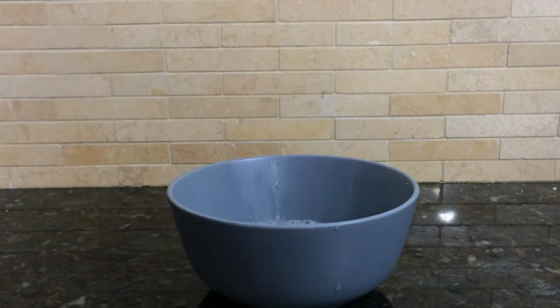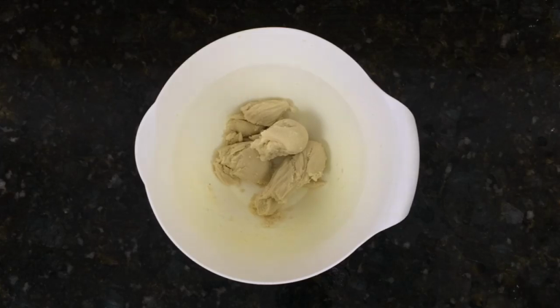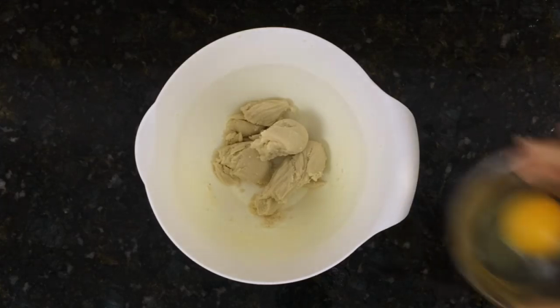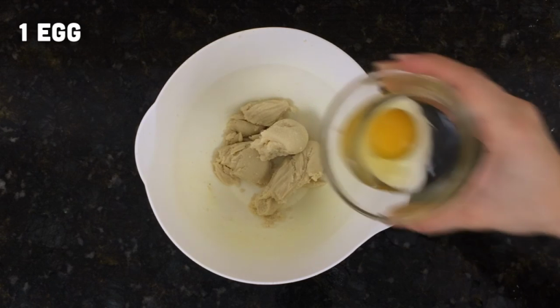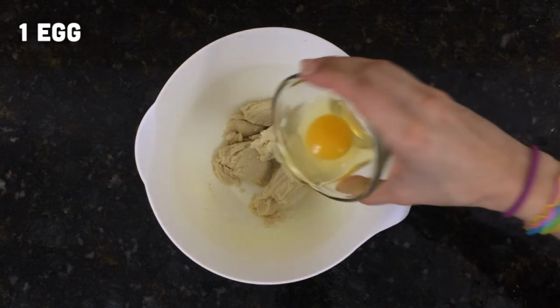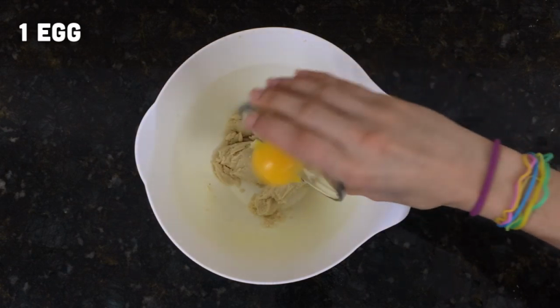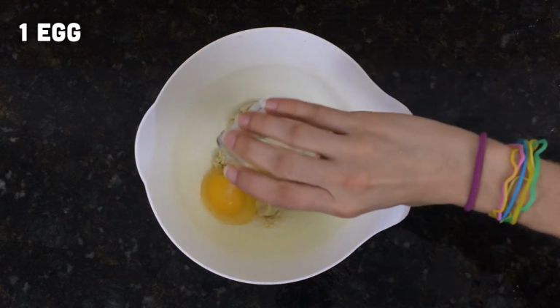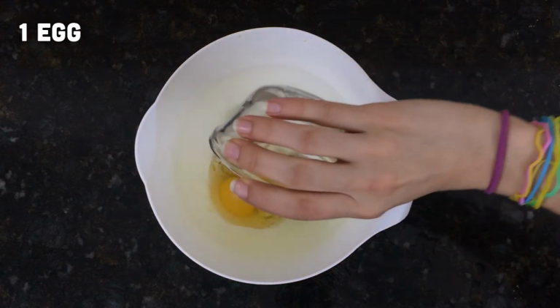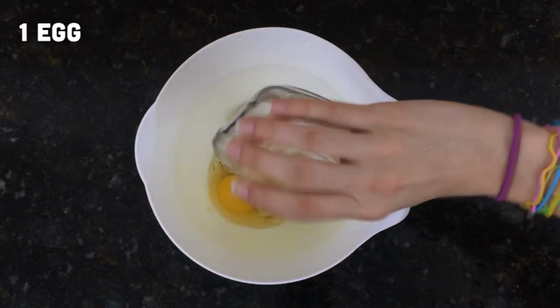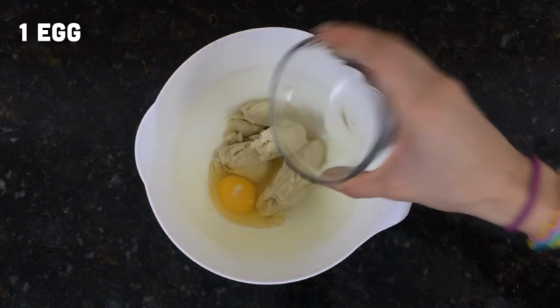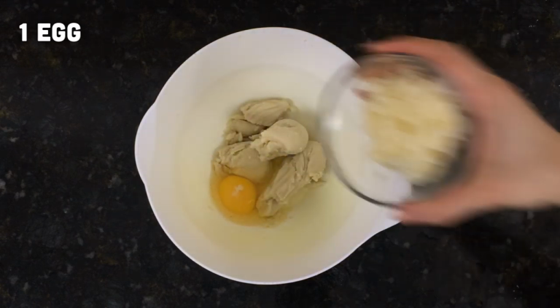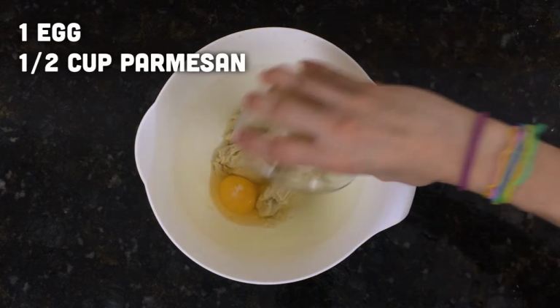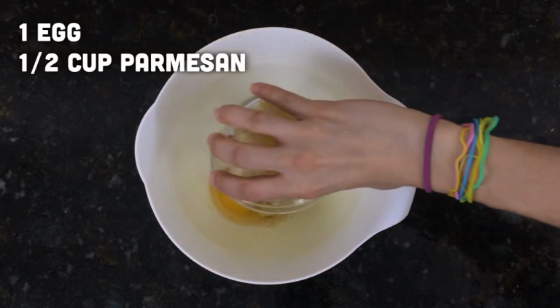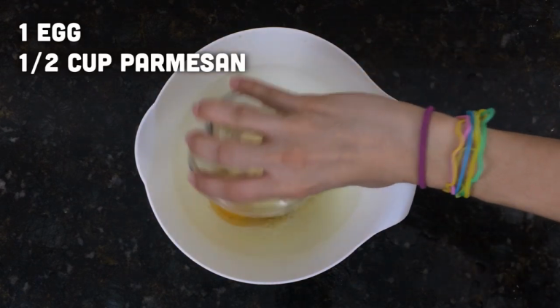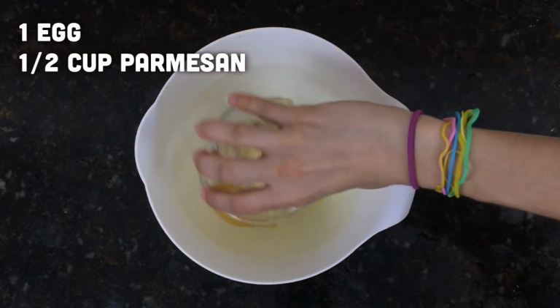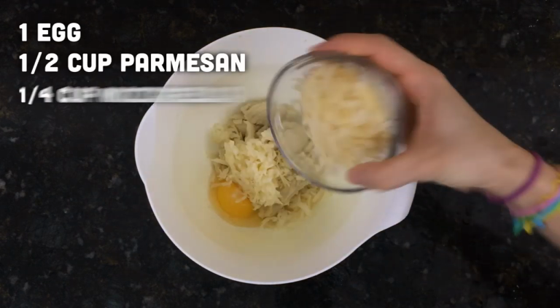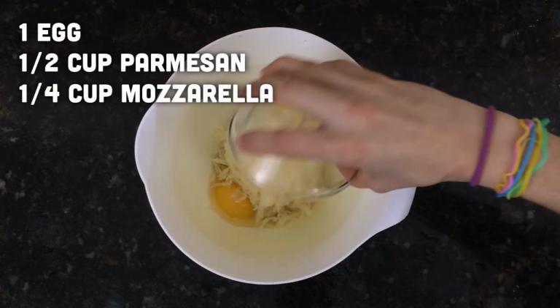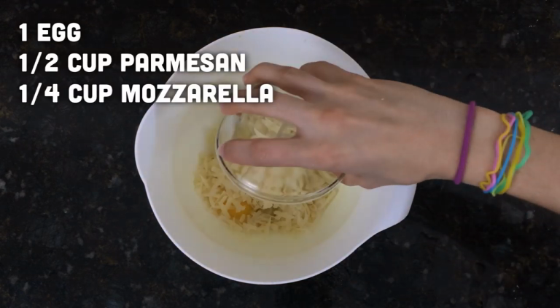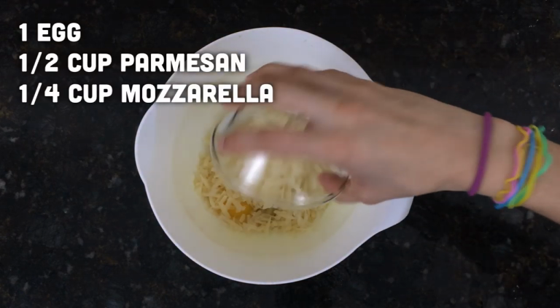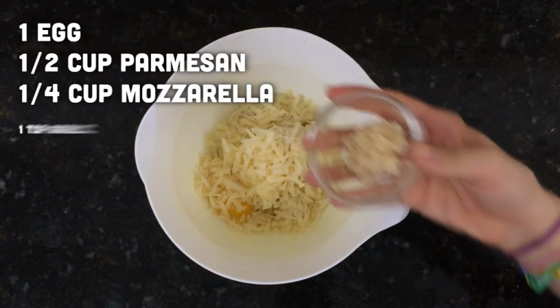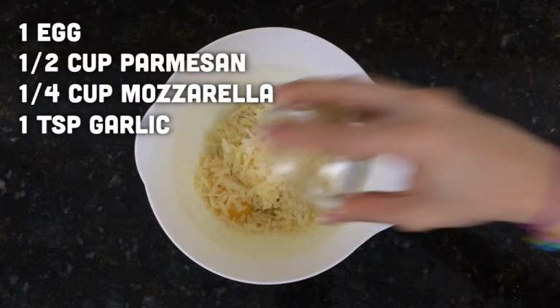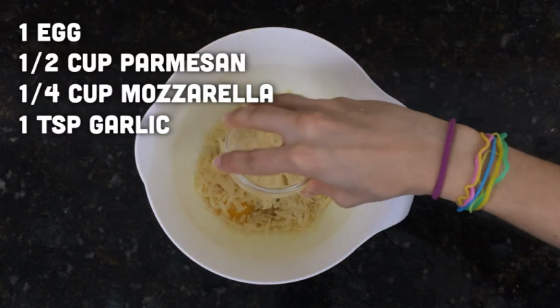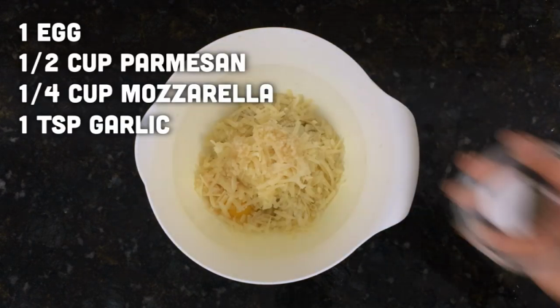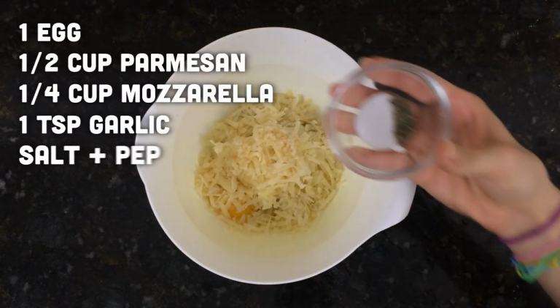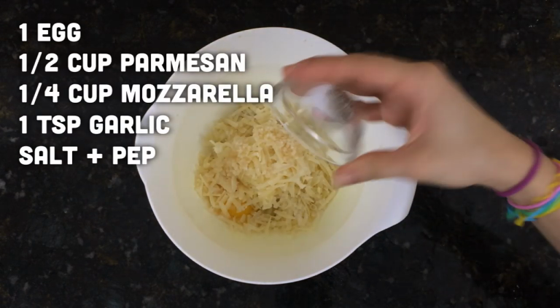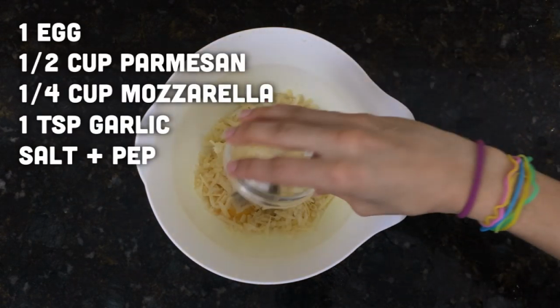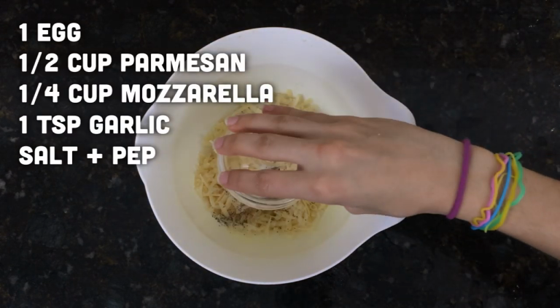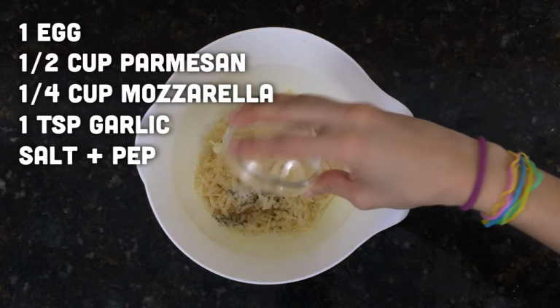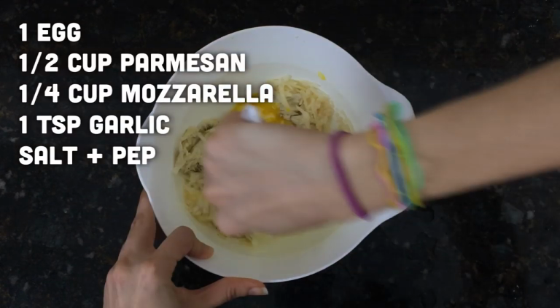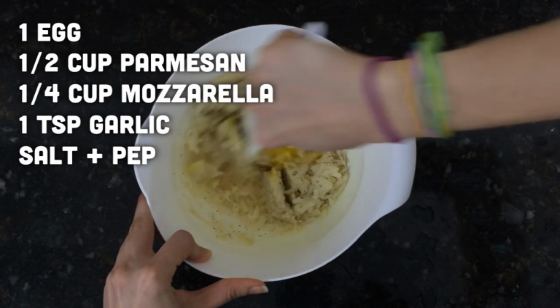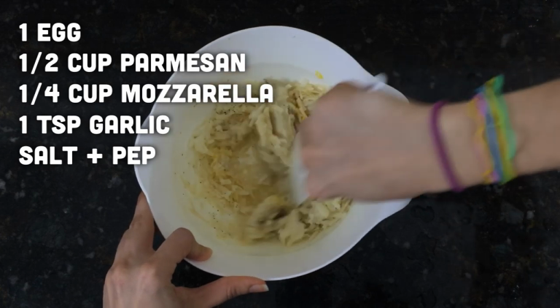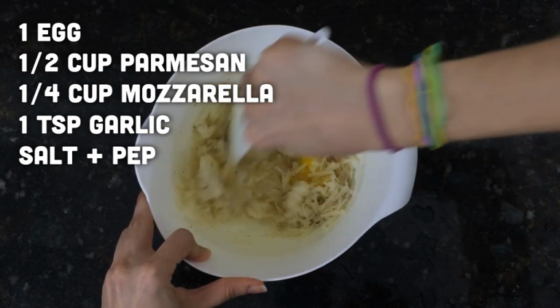Transfer to a bowl and add an egg, parmesan, mozzarella, garlic, and salt and pepper. Mix to combine.